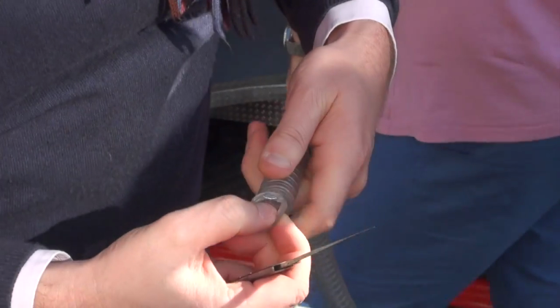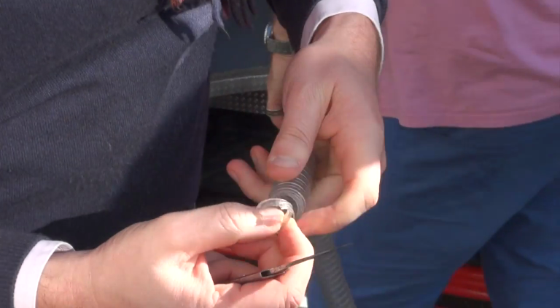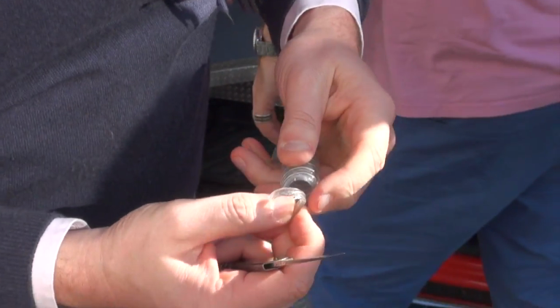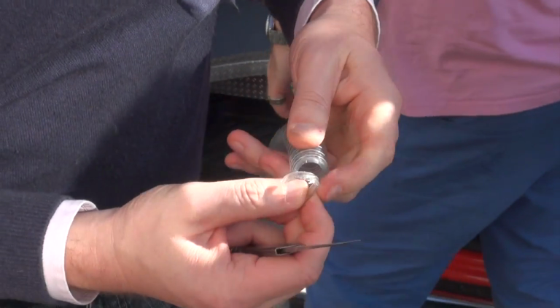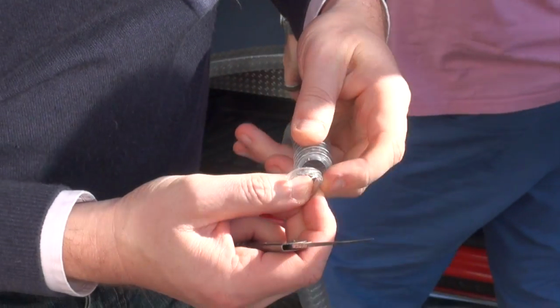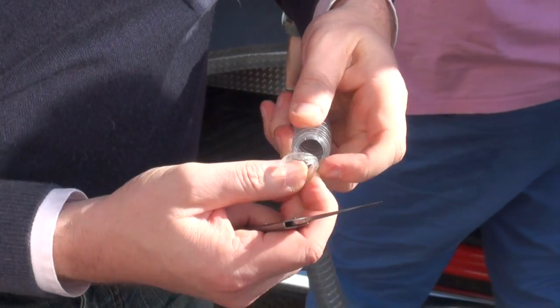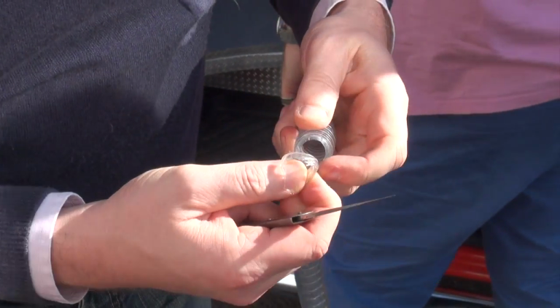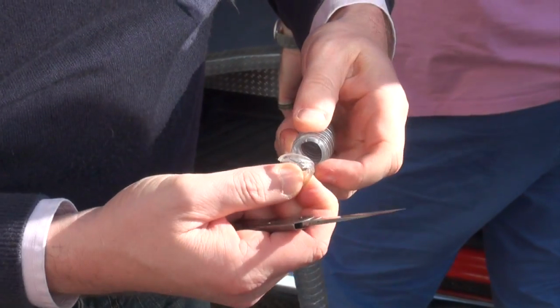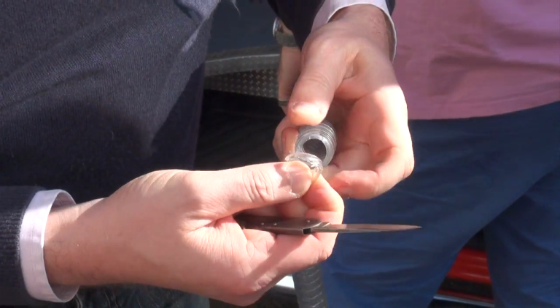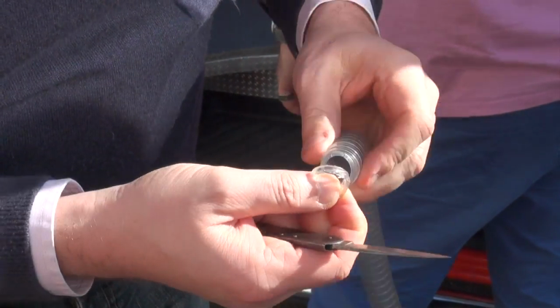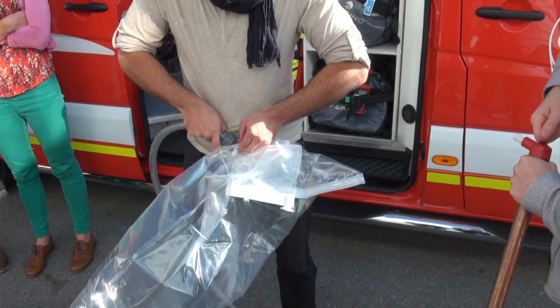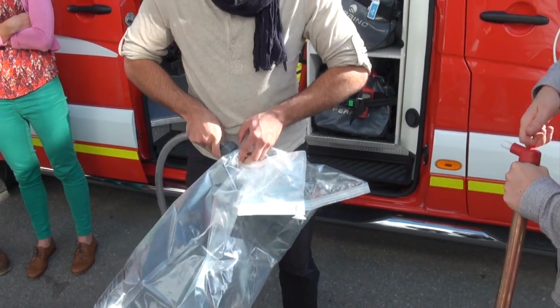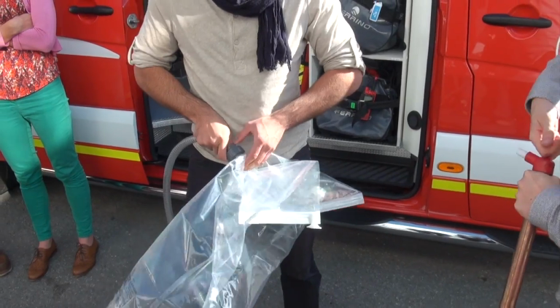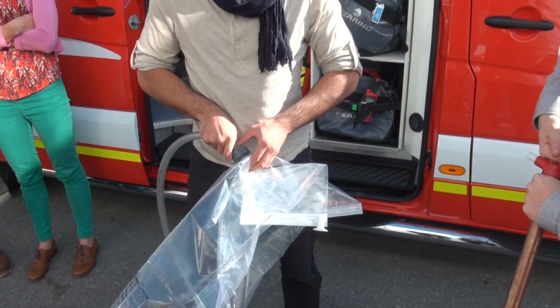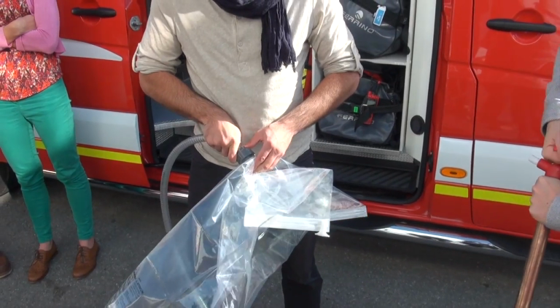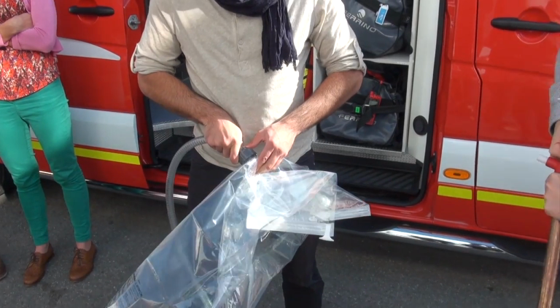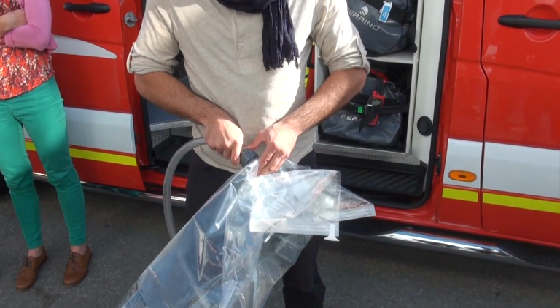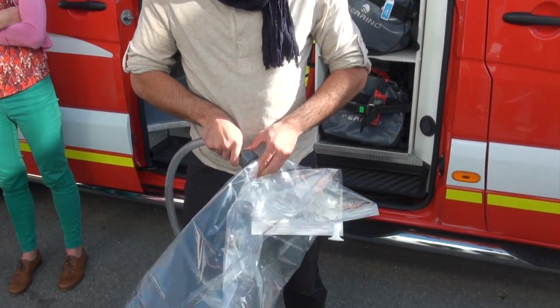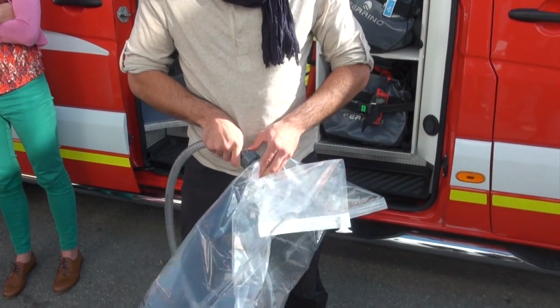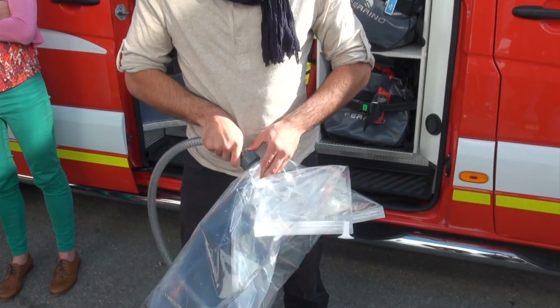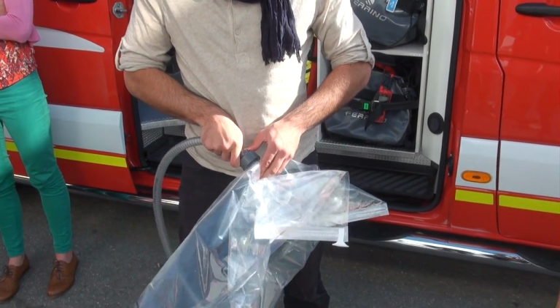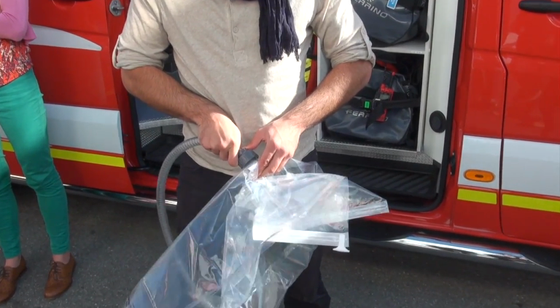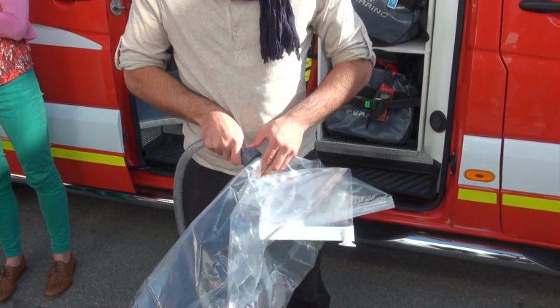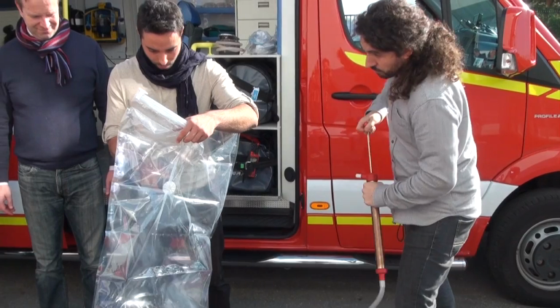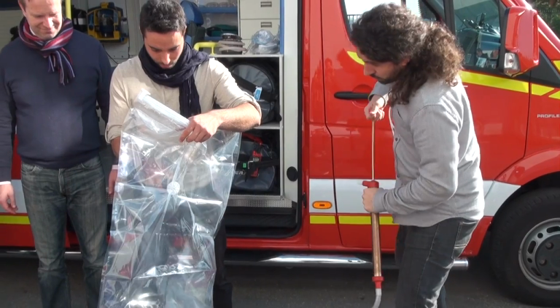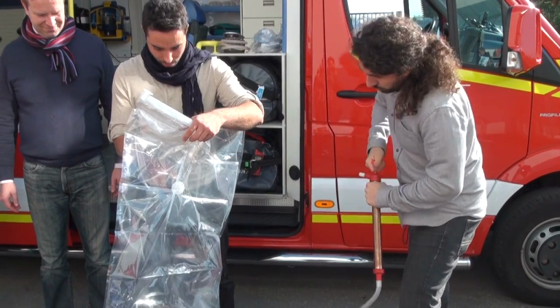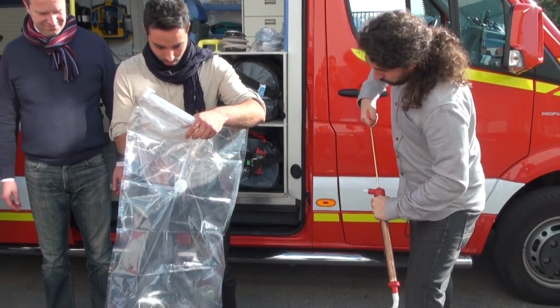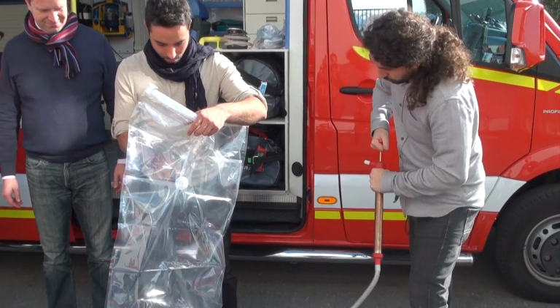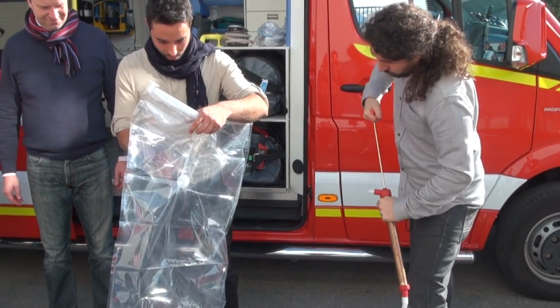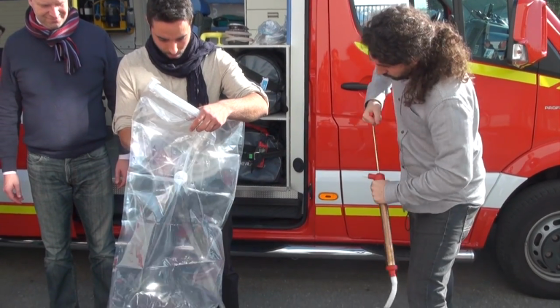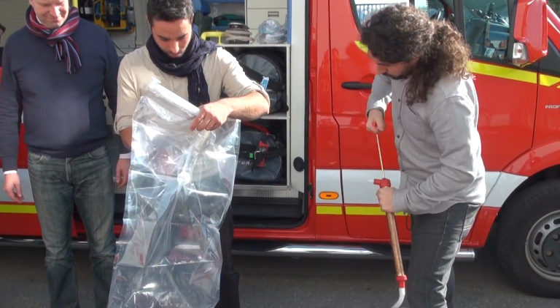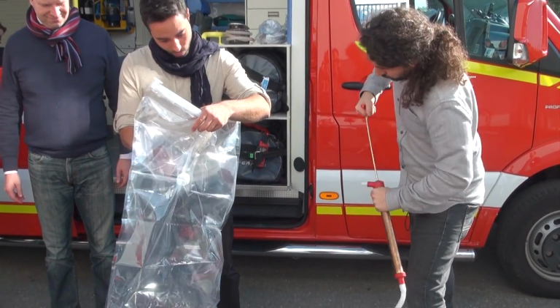It appears that the fire brigade, which the team had the intuition to ask for help, had some solution for this.